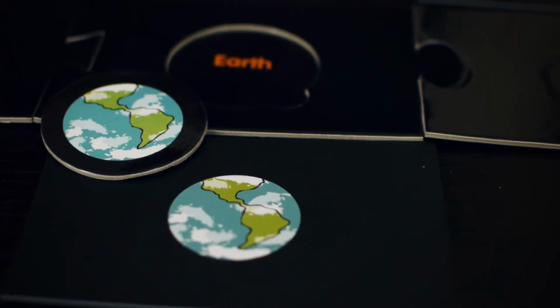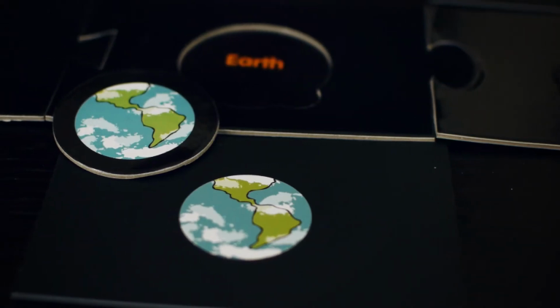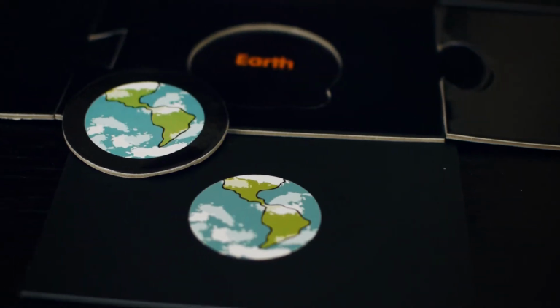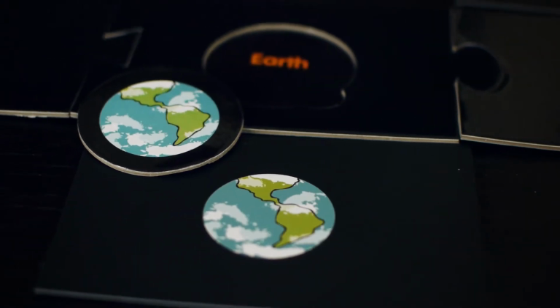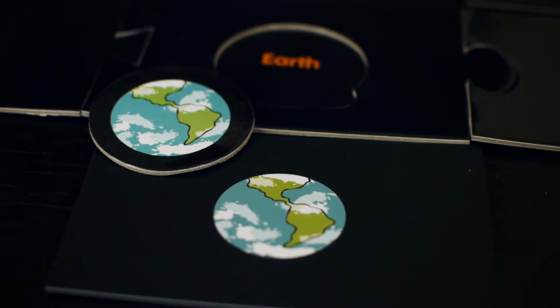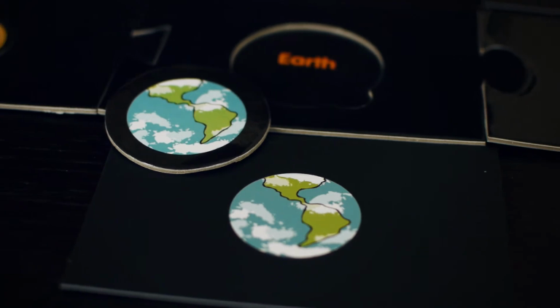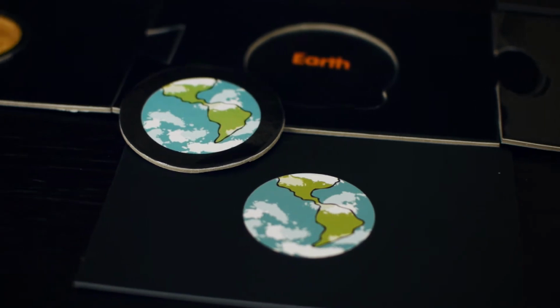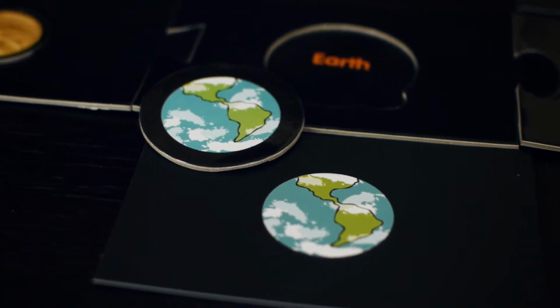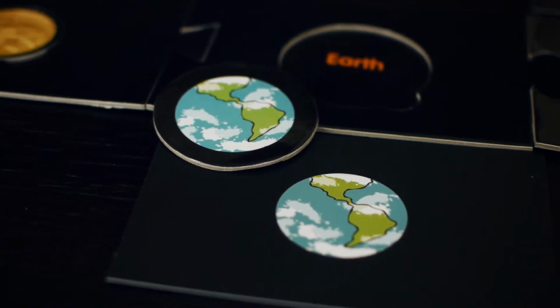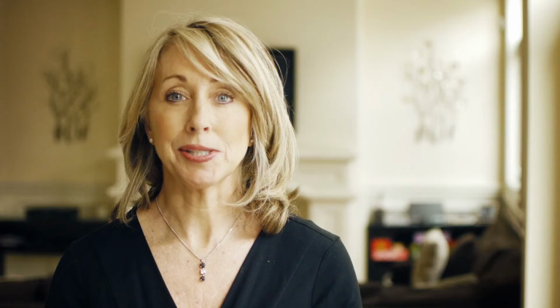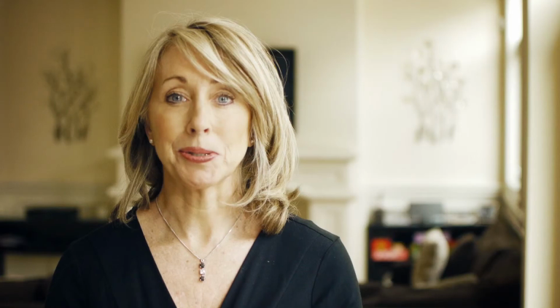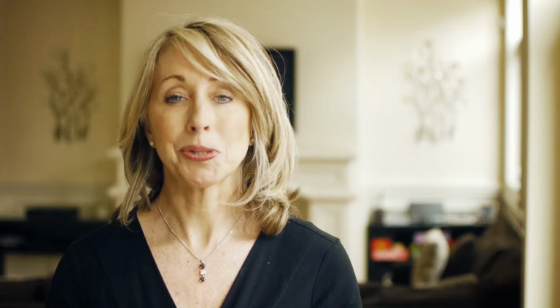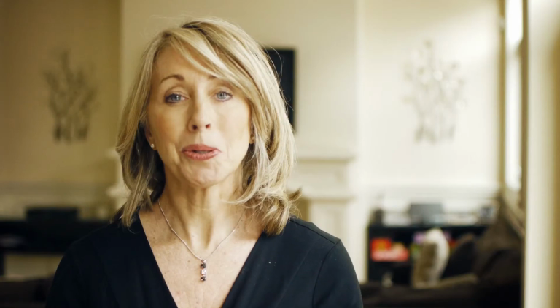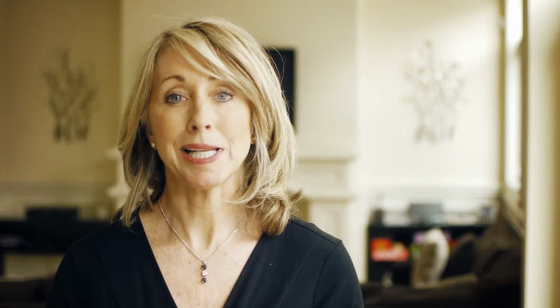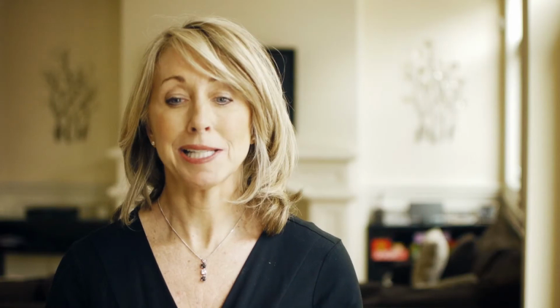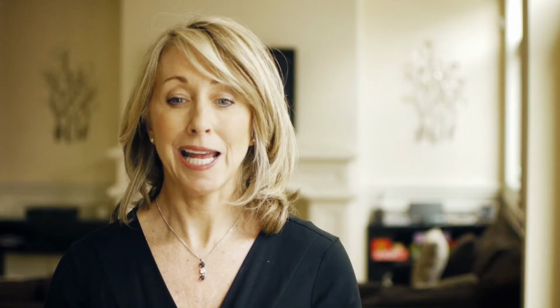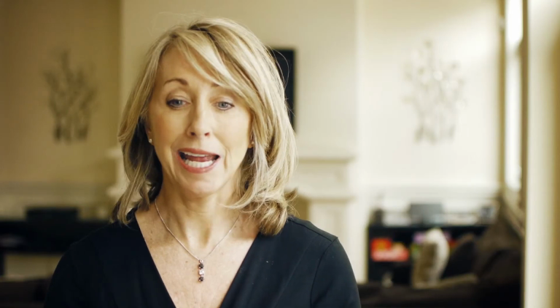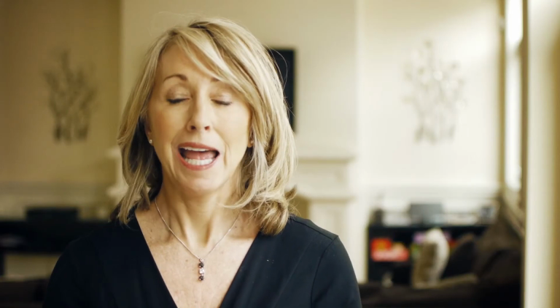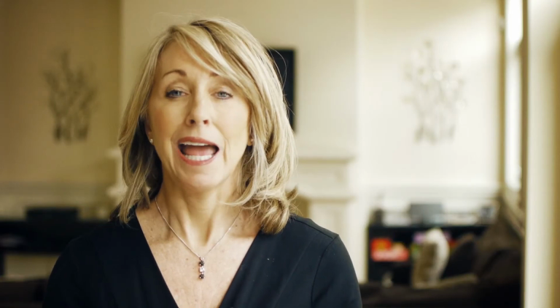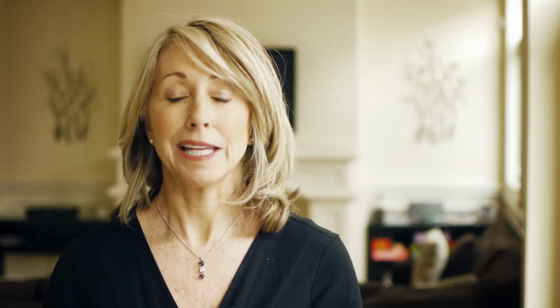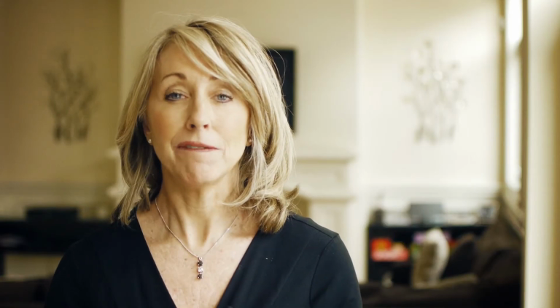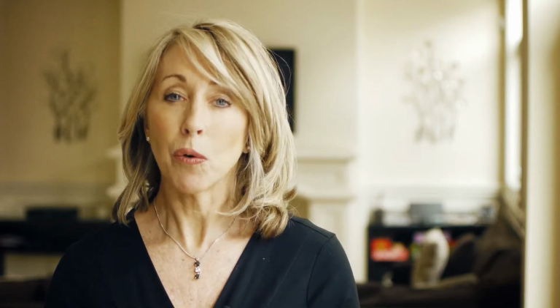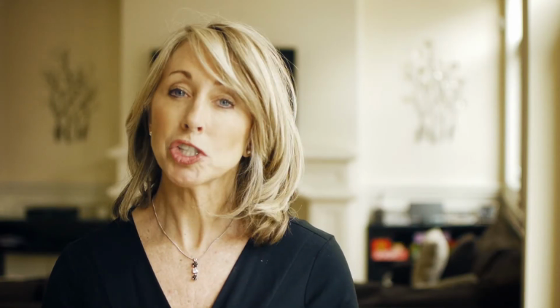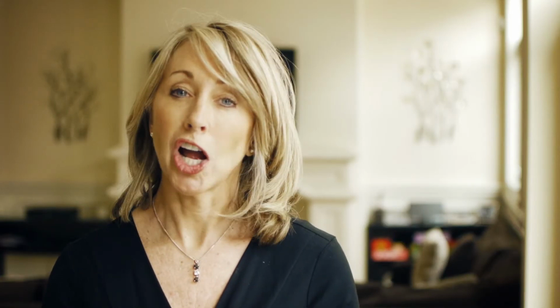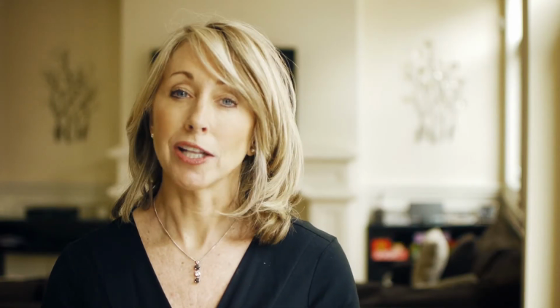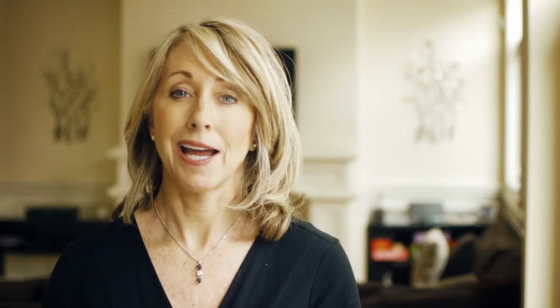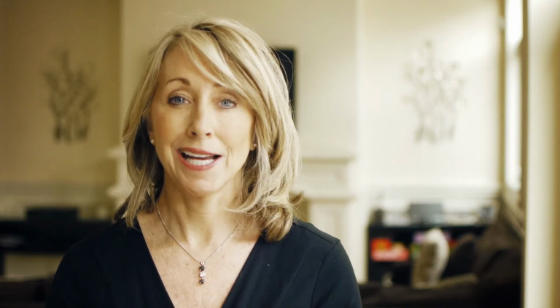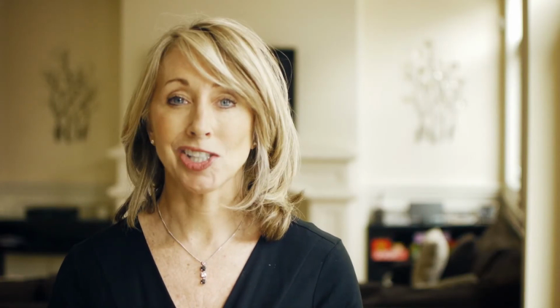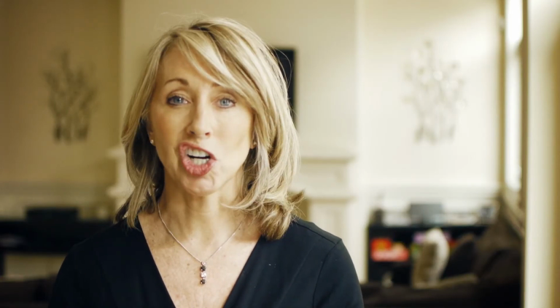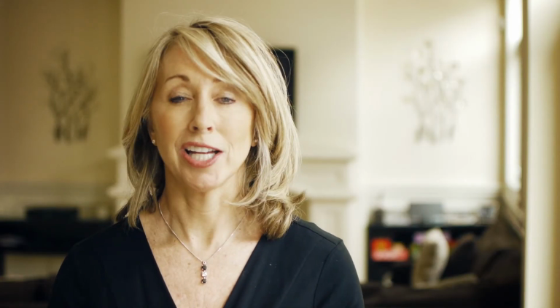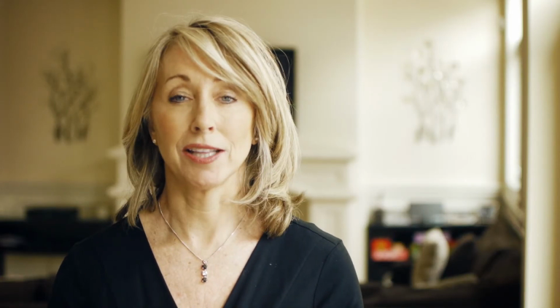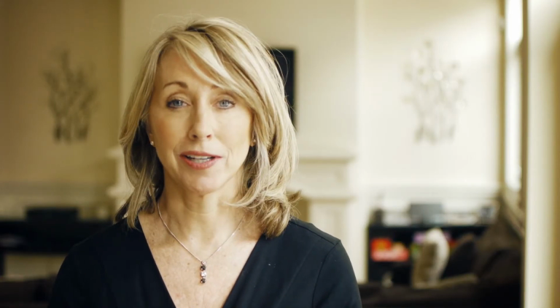Purchase the Teach My Preschooler solar set today and give your child a head start in learning.